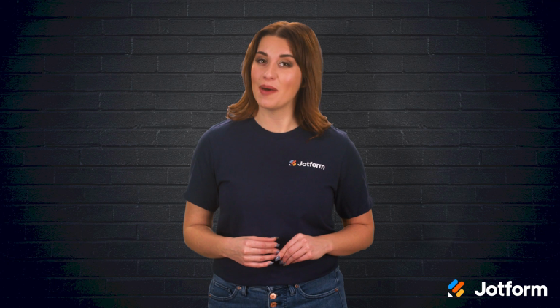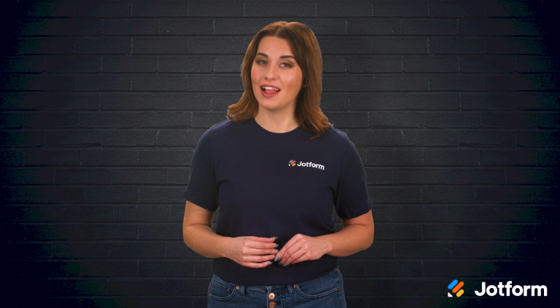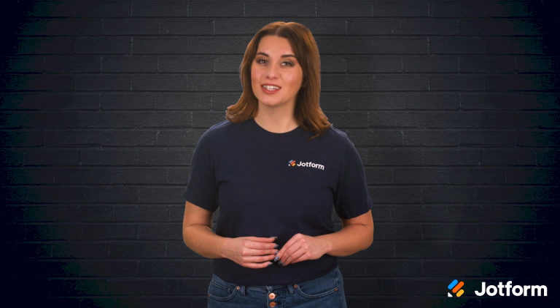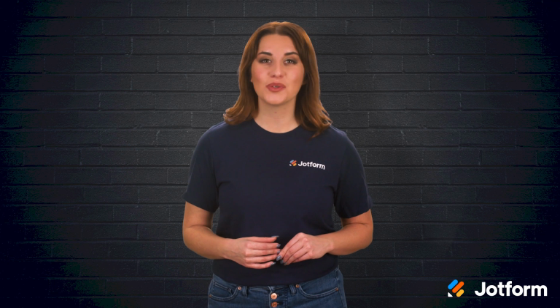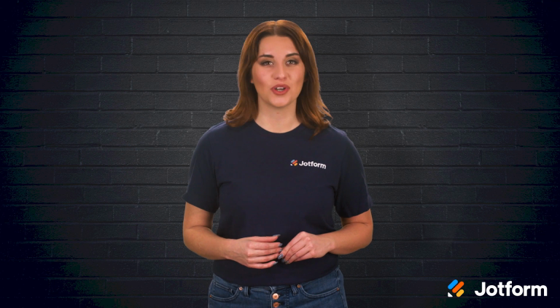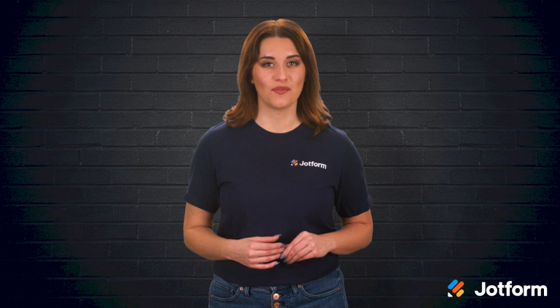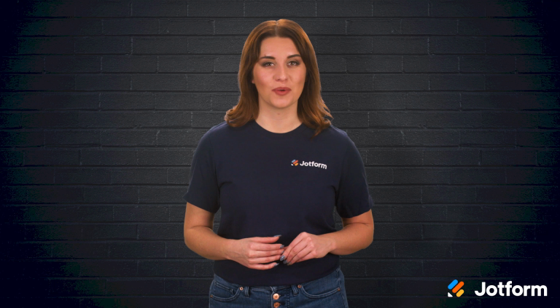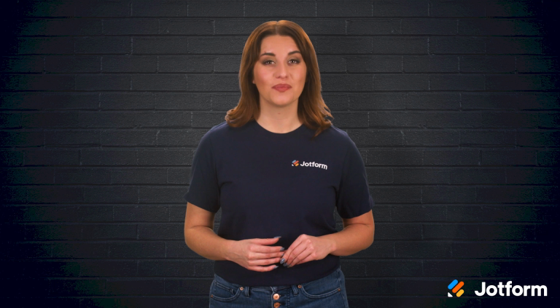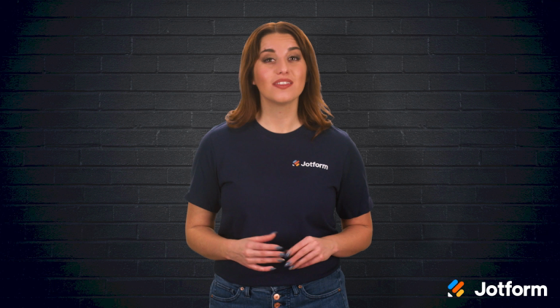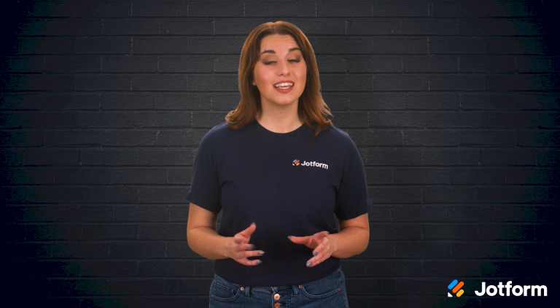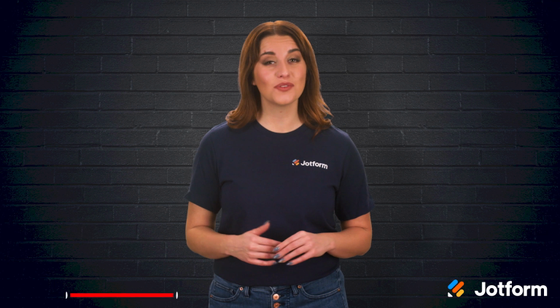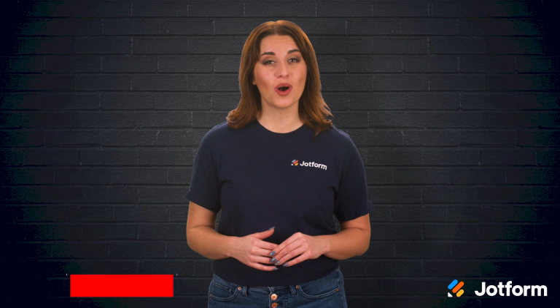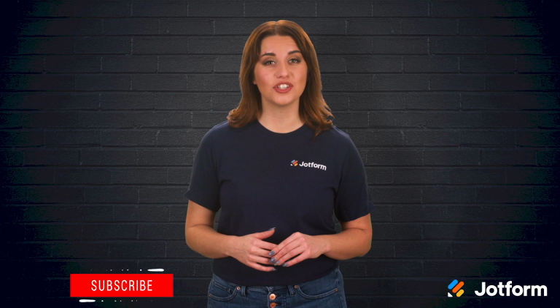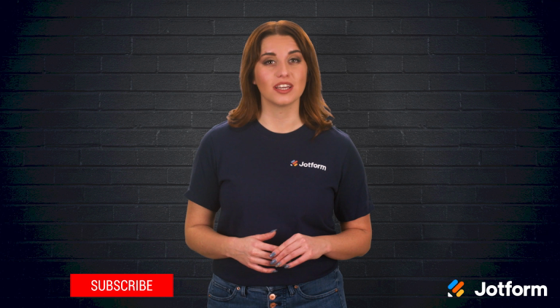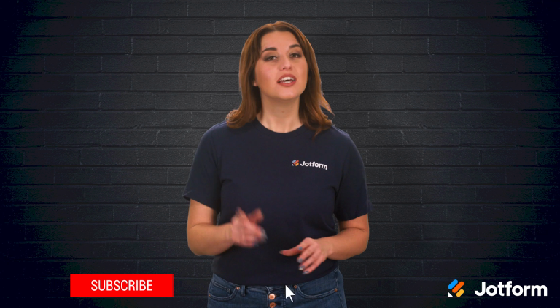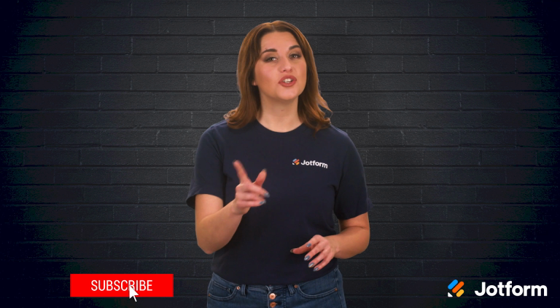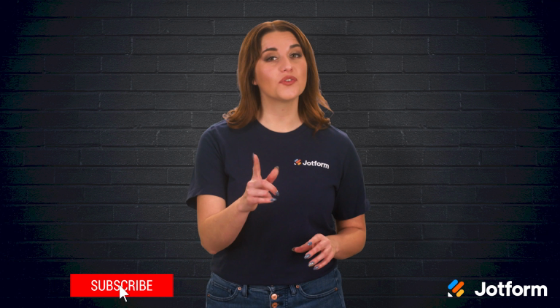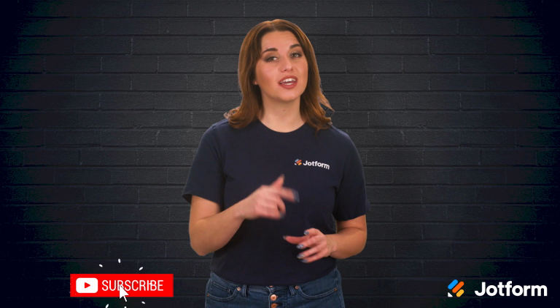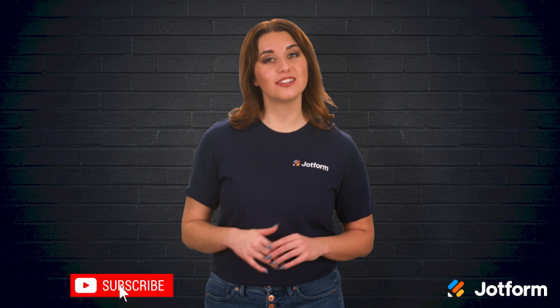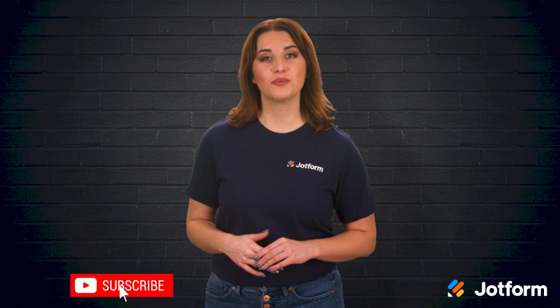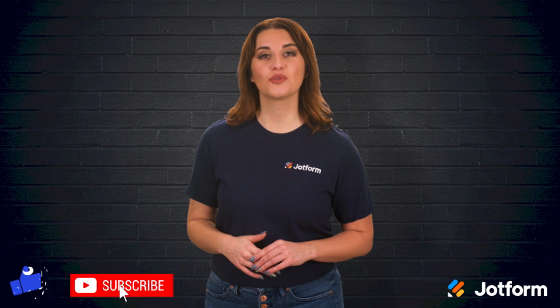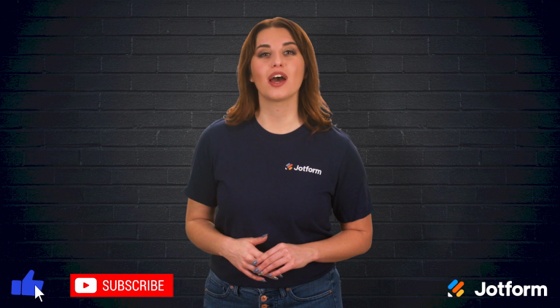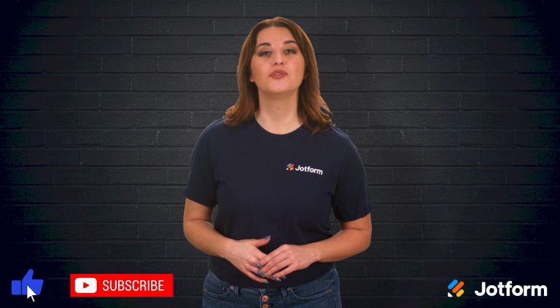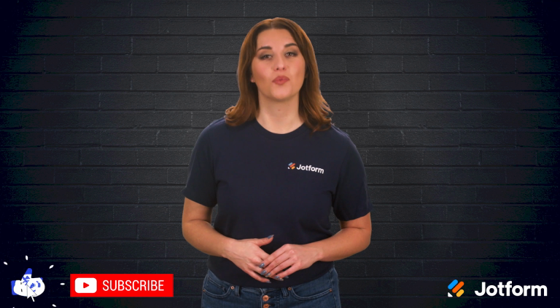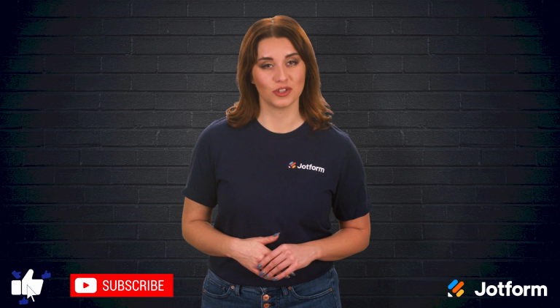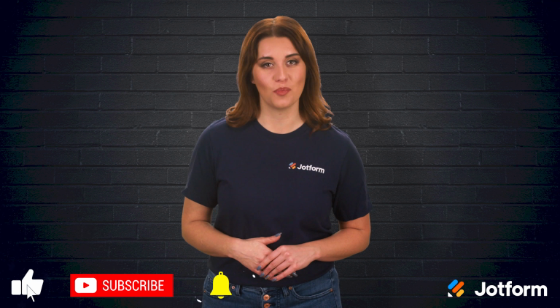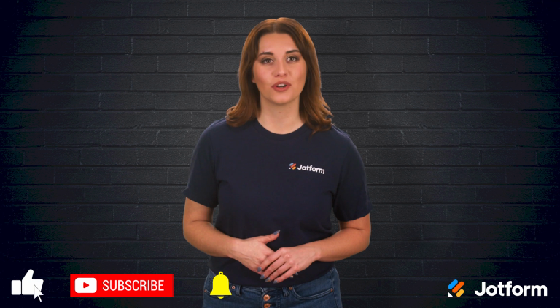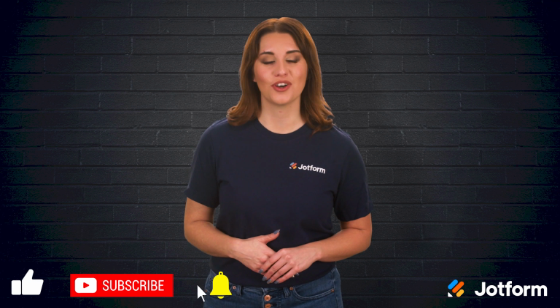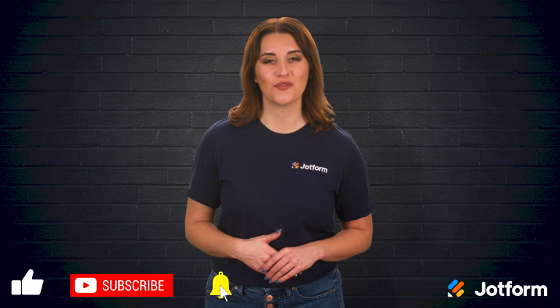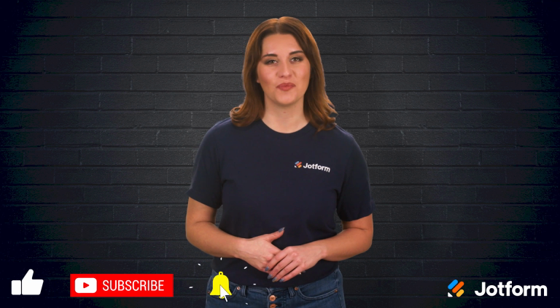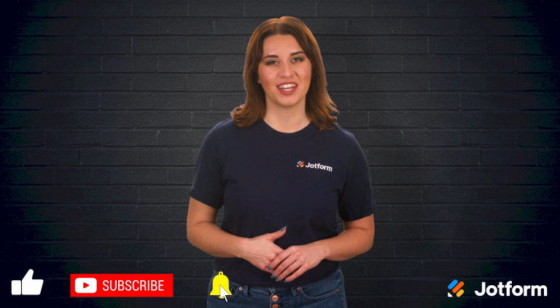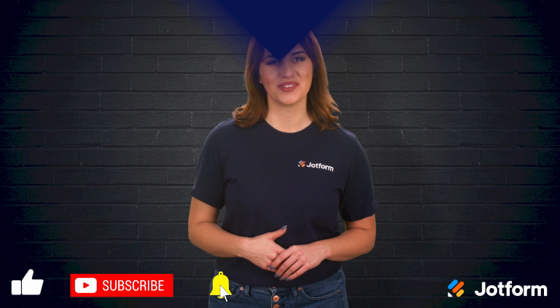I'm Alex with JotForm. Thanks for watching. Don't forget to subscribe to watch more JotForm videos.